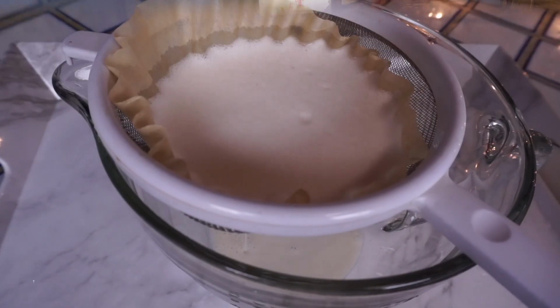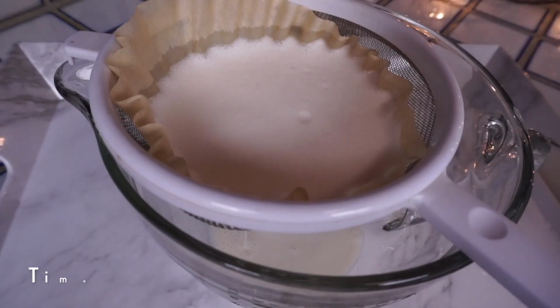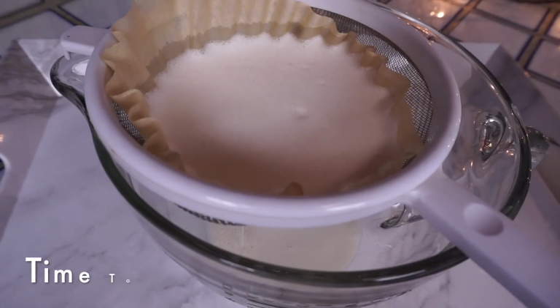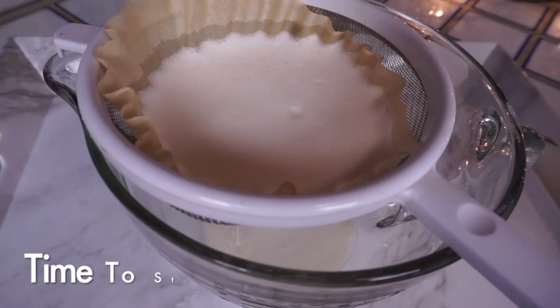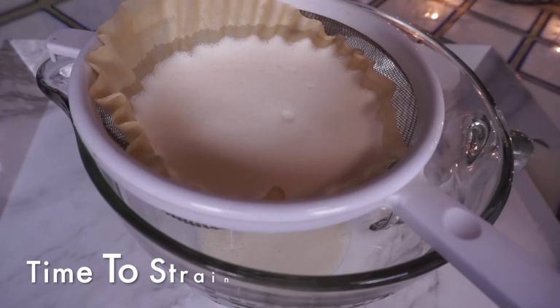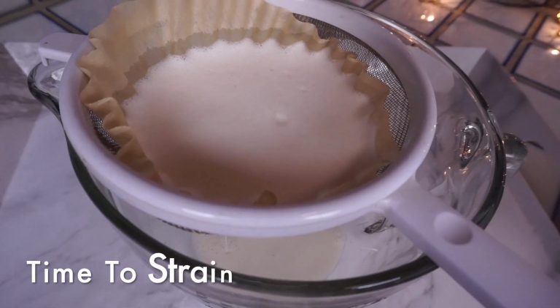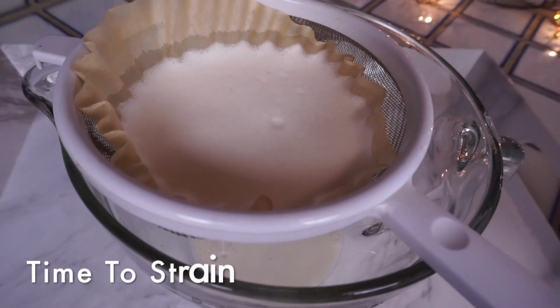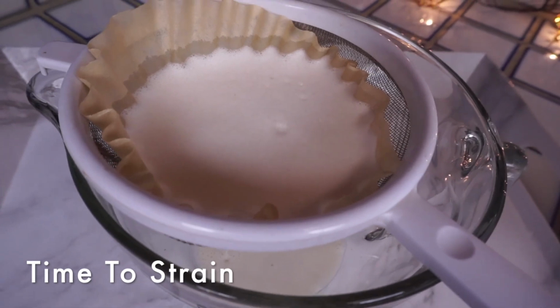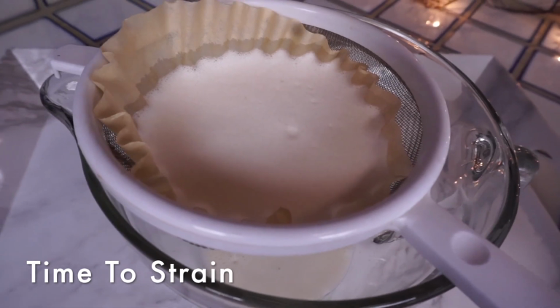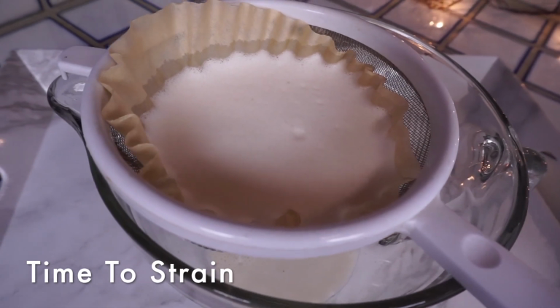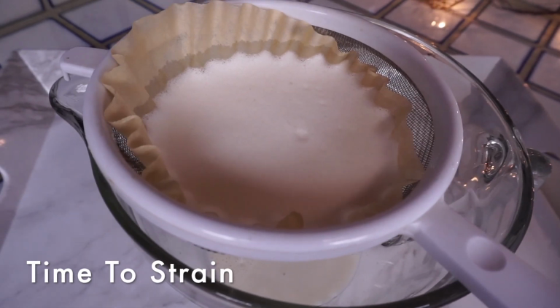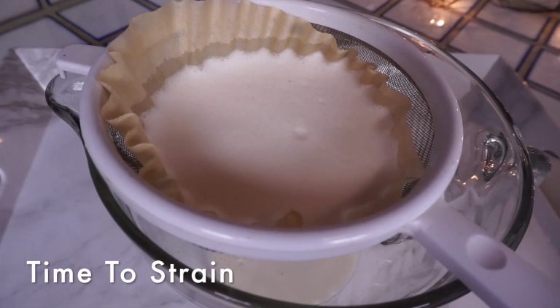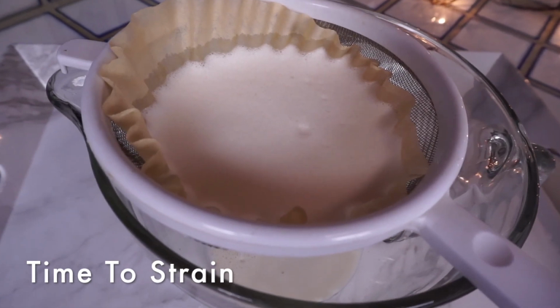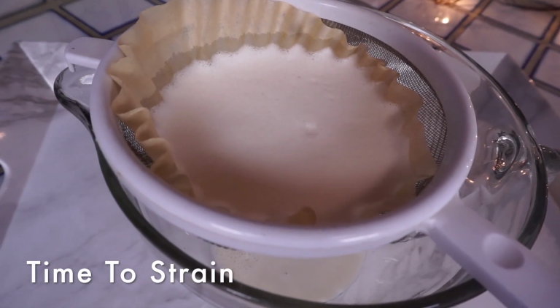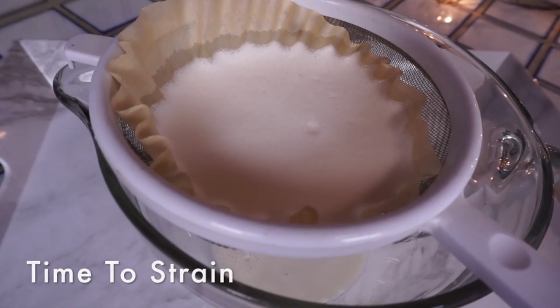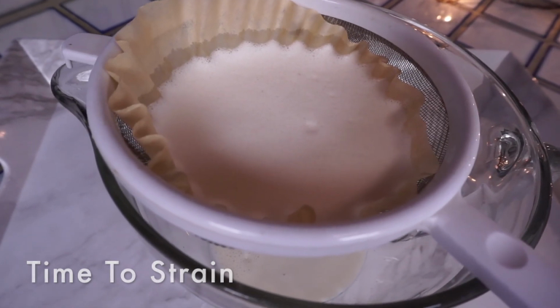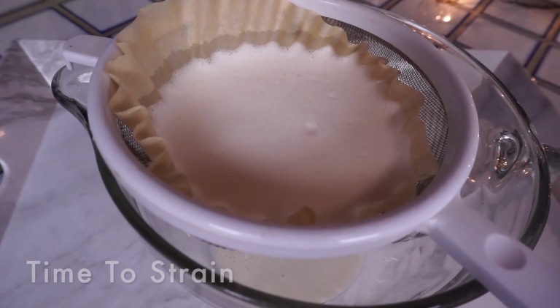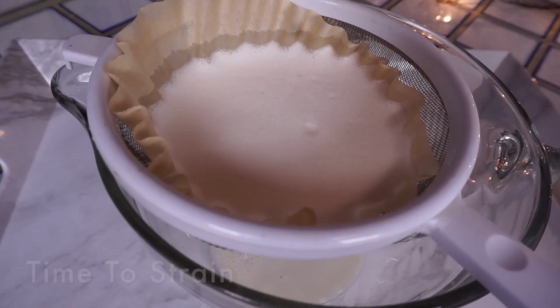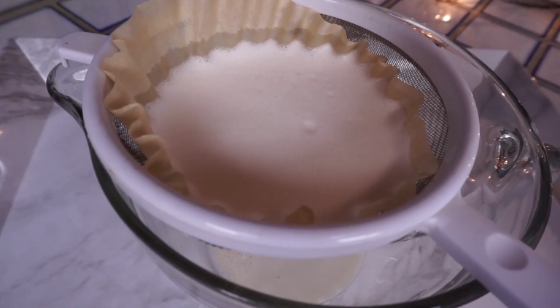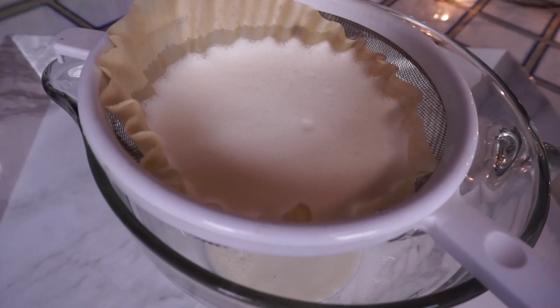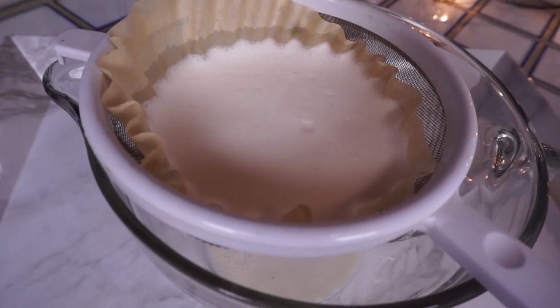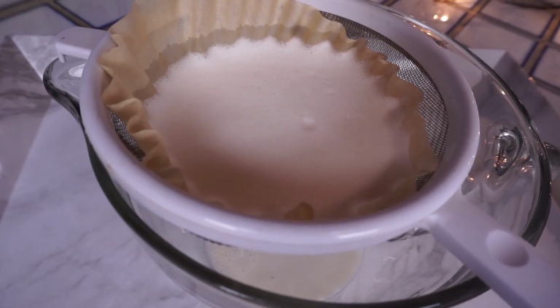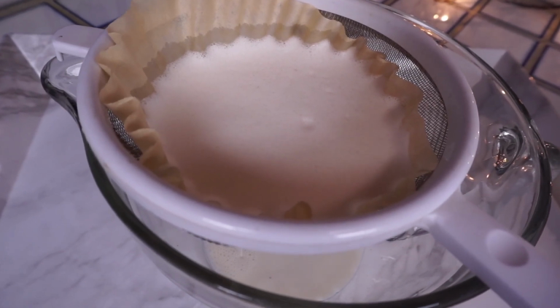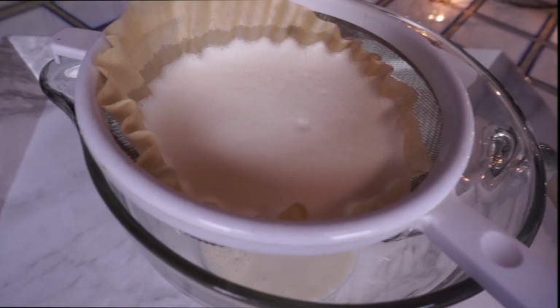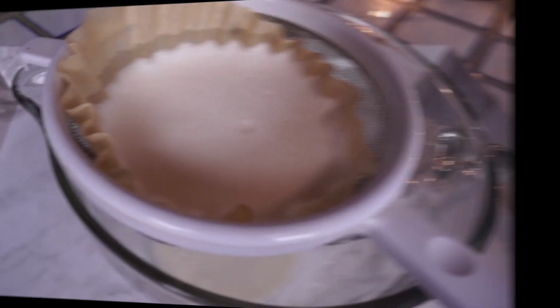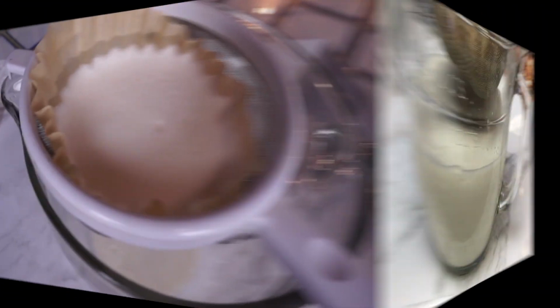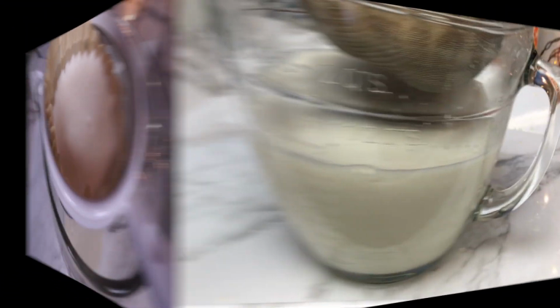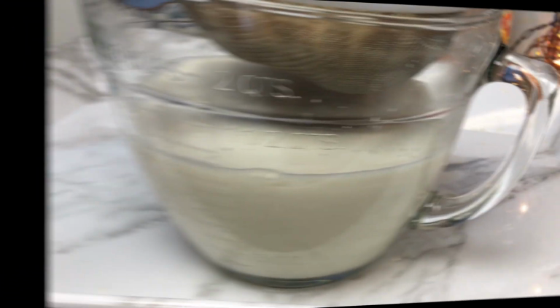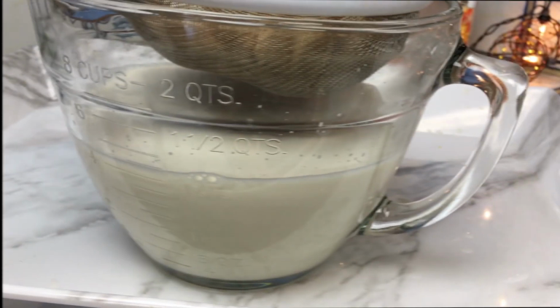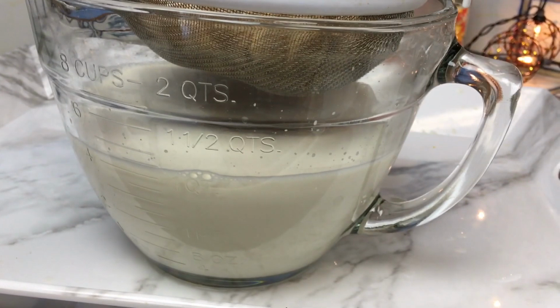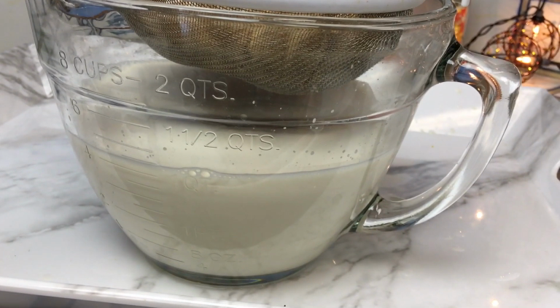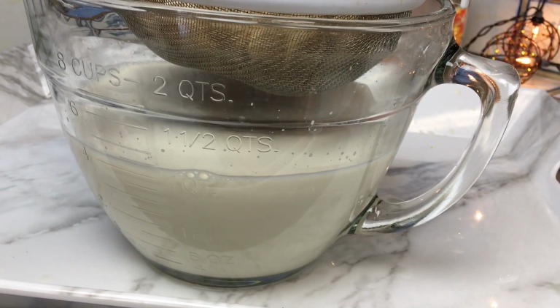I have a fine sieve and then I used a coffee filter, and so now I'm straining the nut milk.